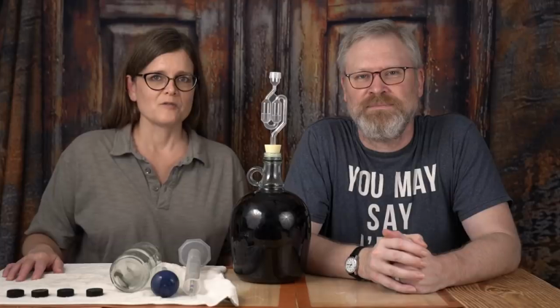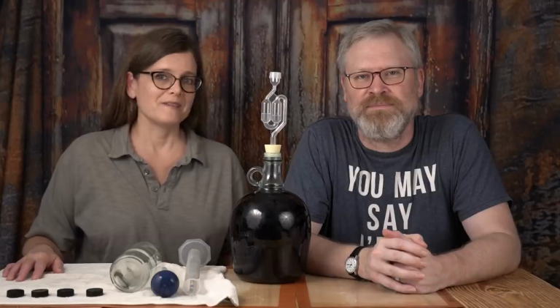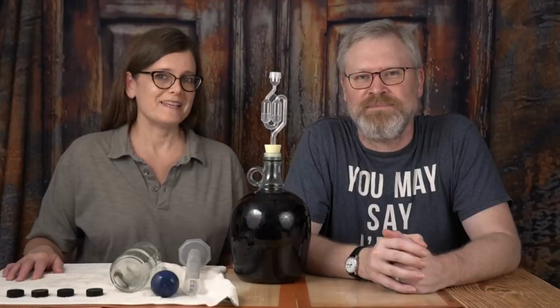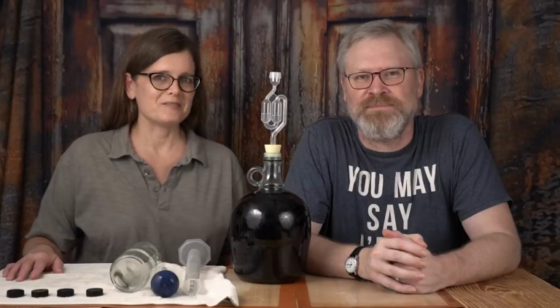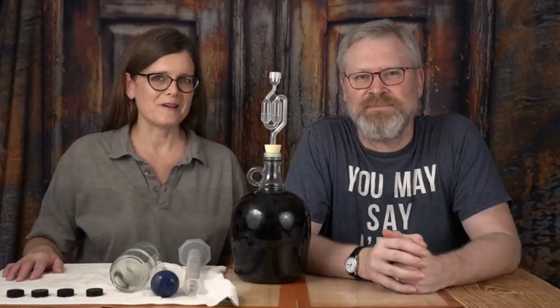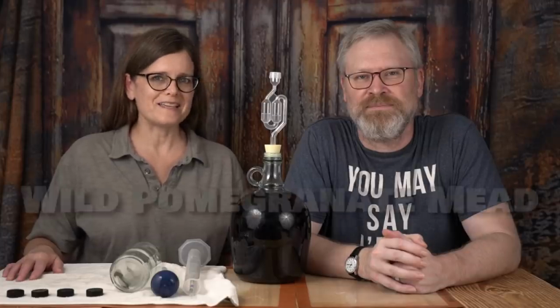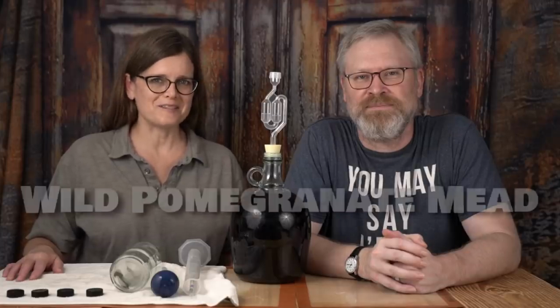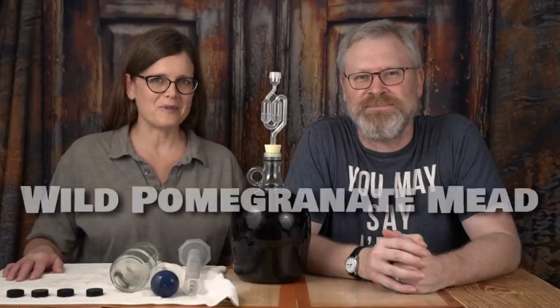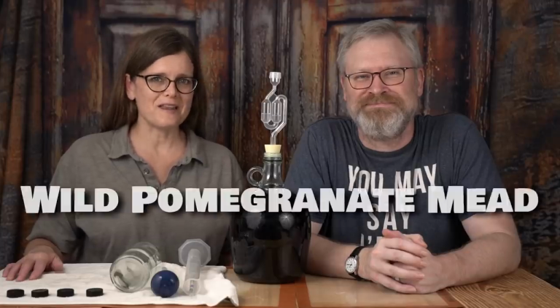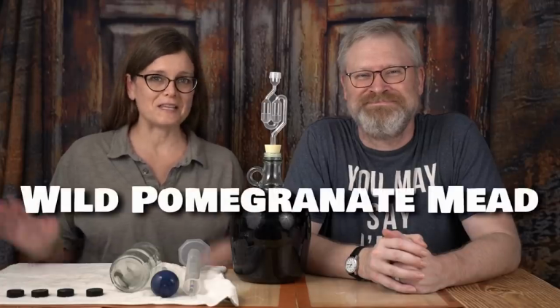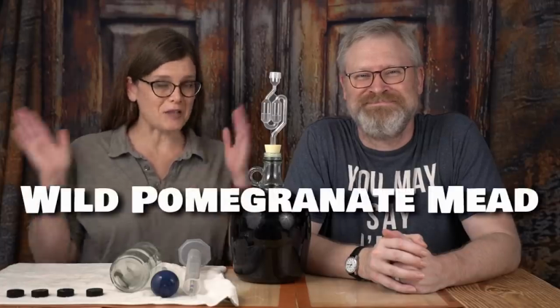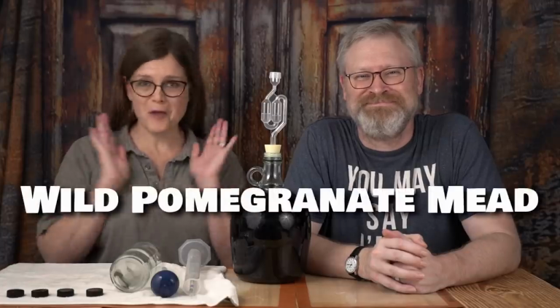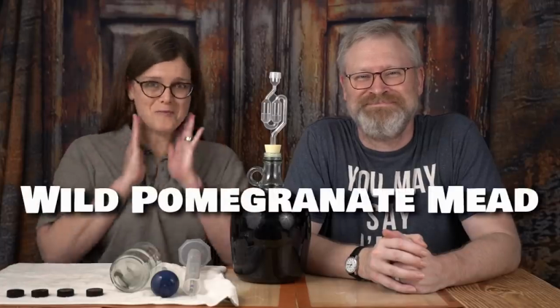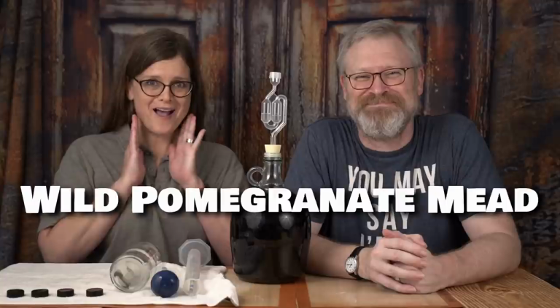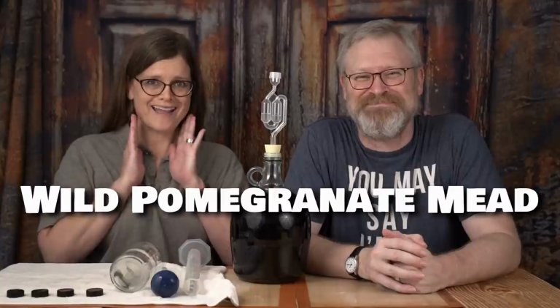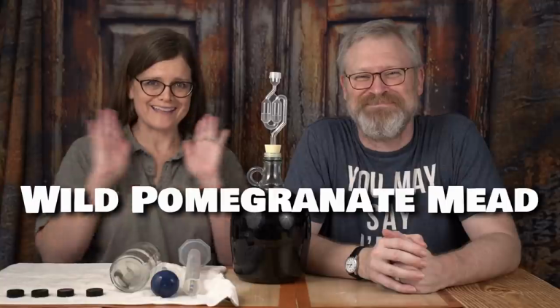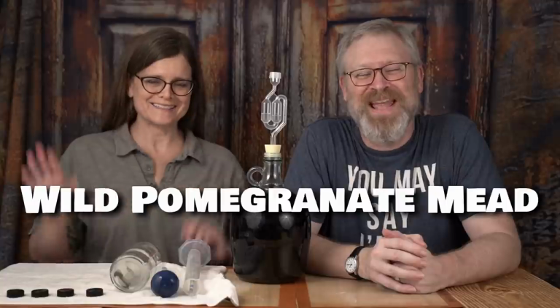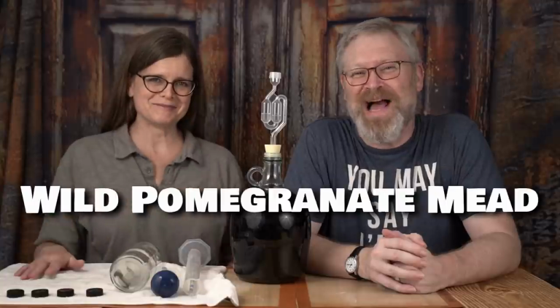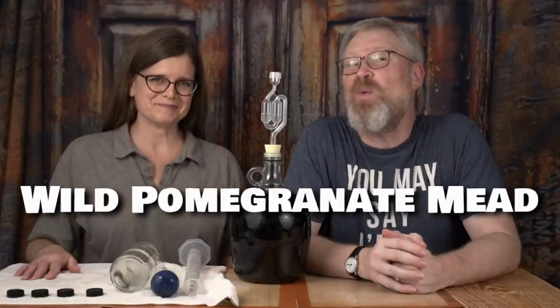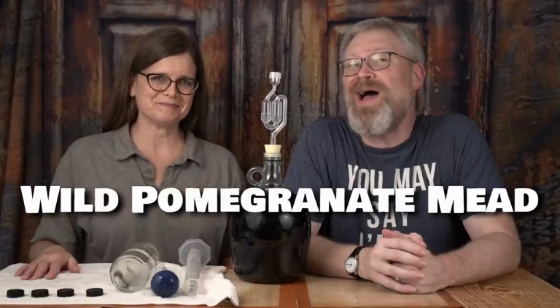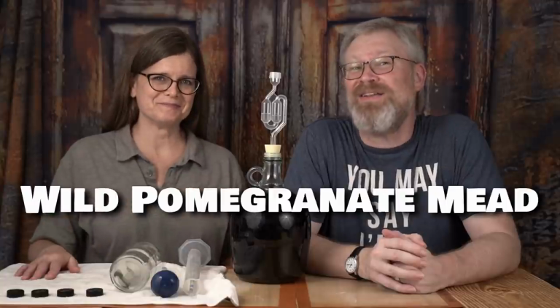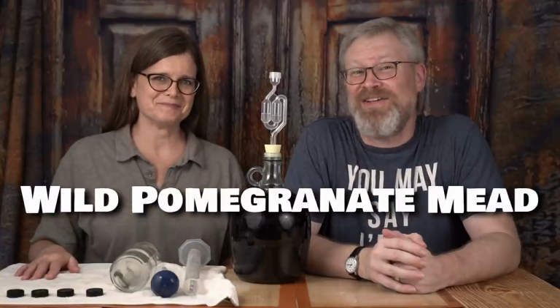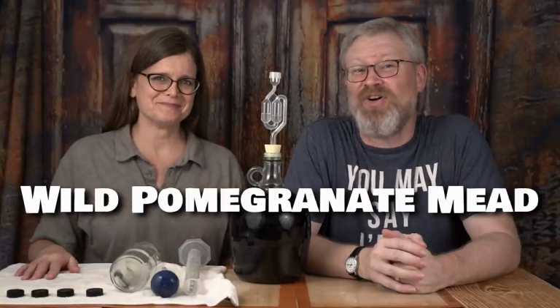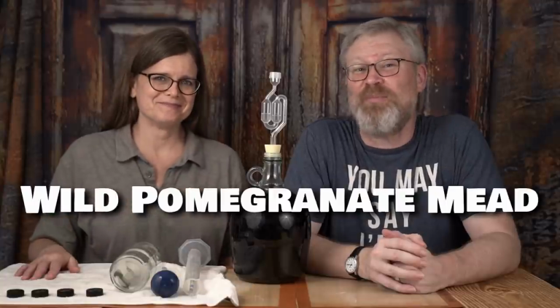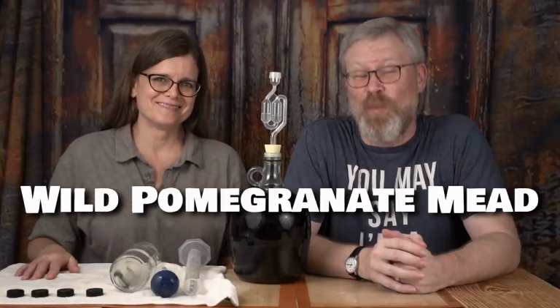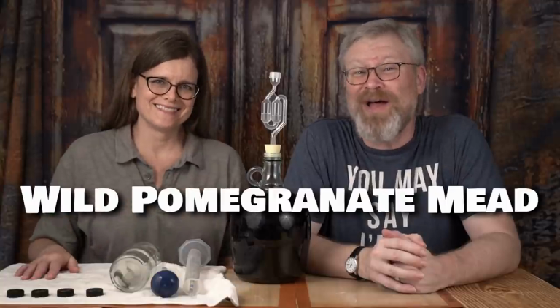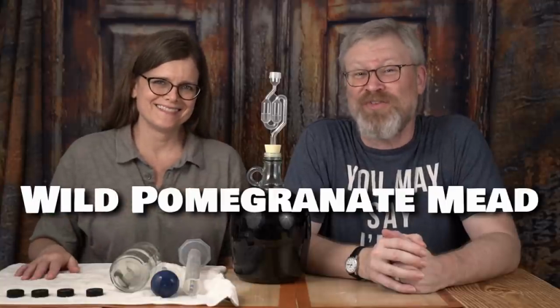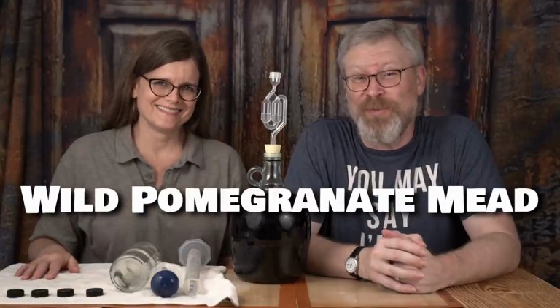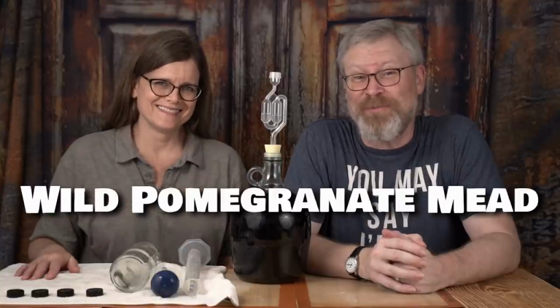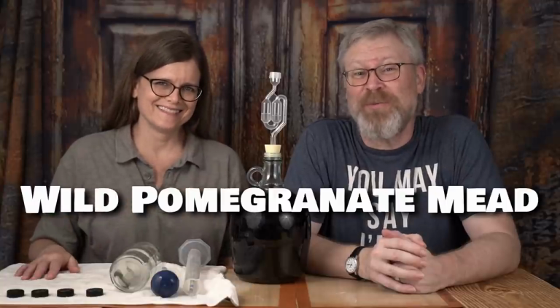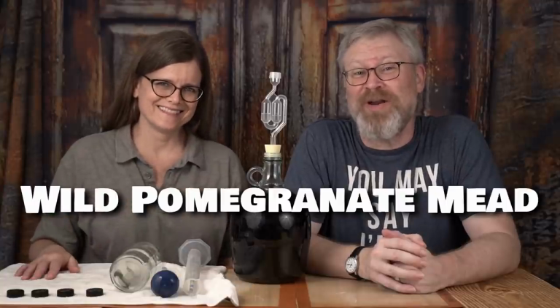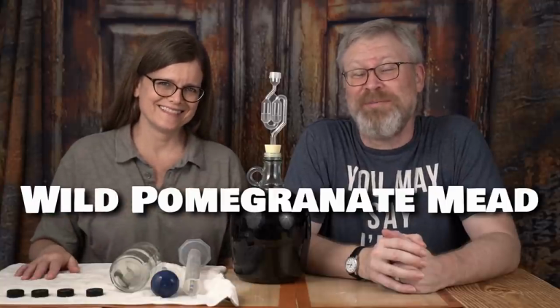Greetings, wreckings, and bottlings! Oh my! How wild is our wild-fermented pomegranate mead?